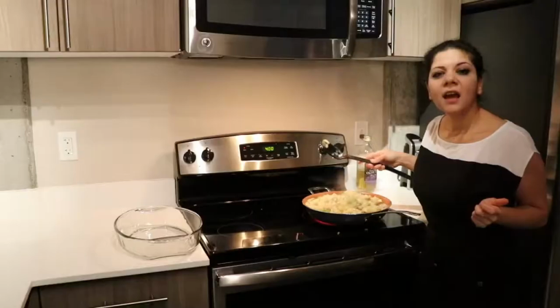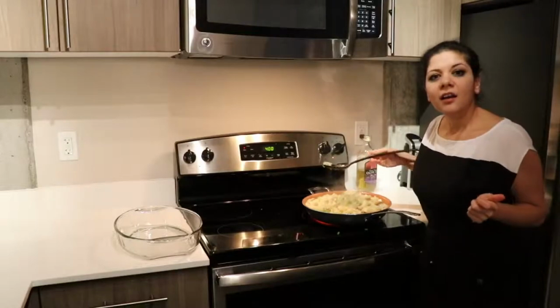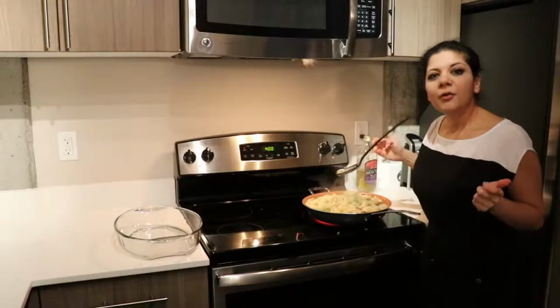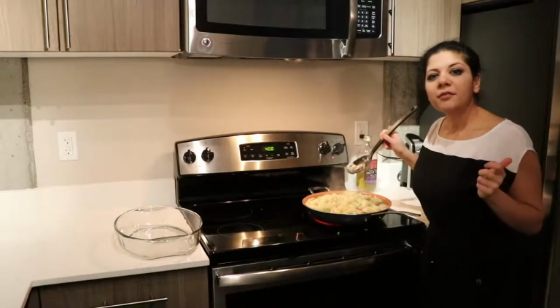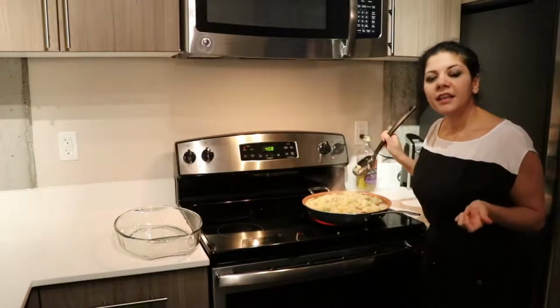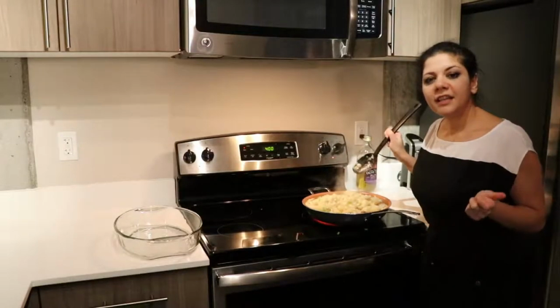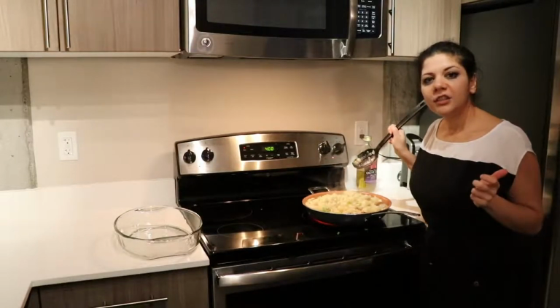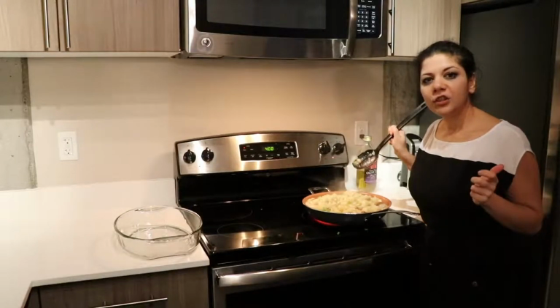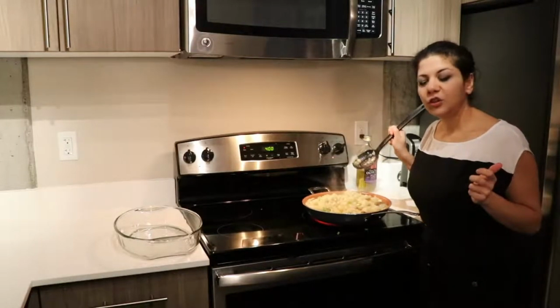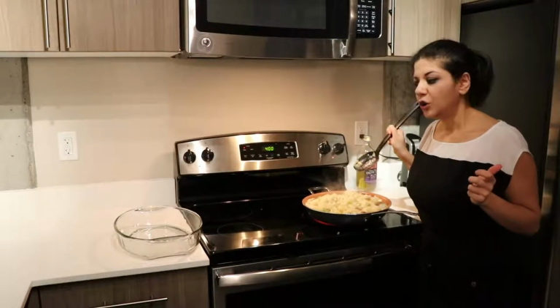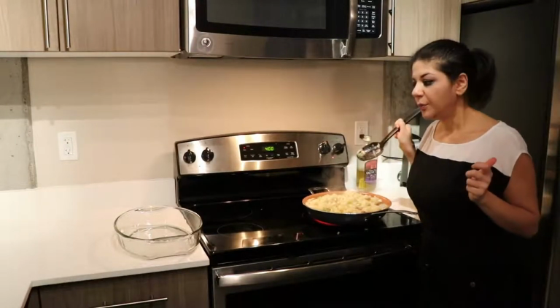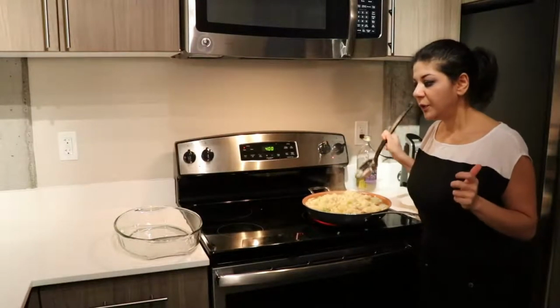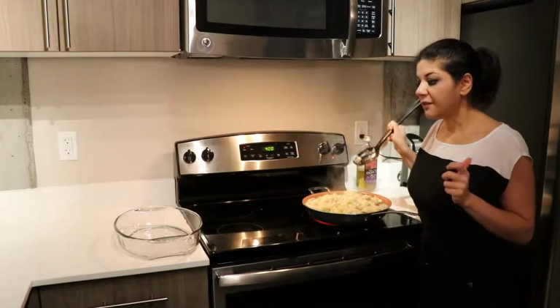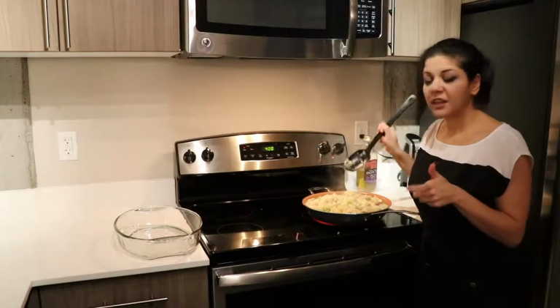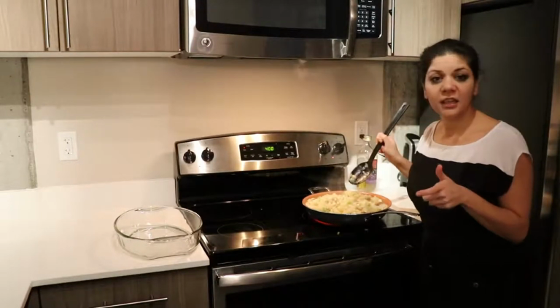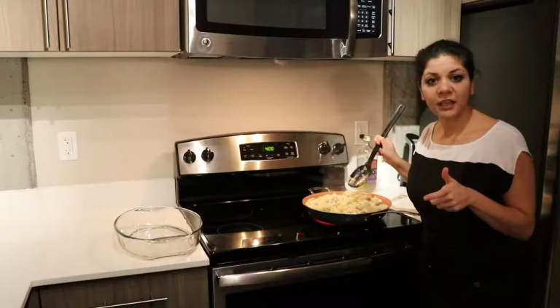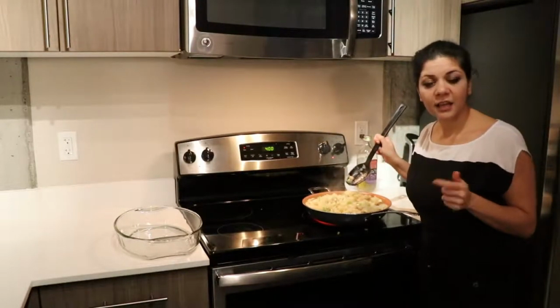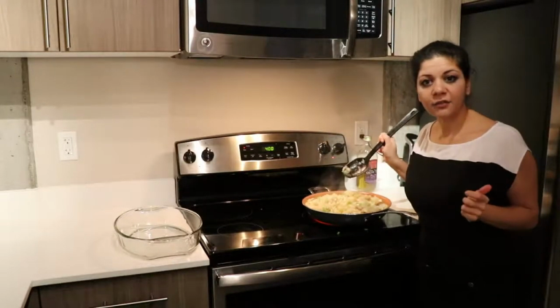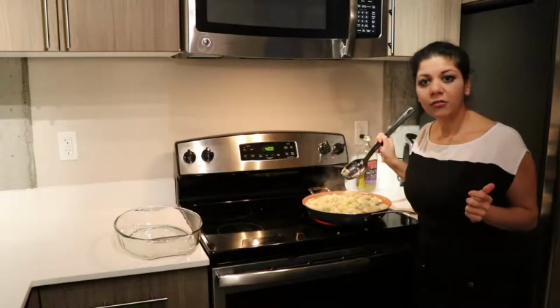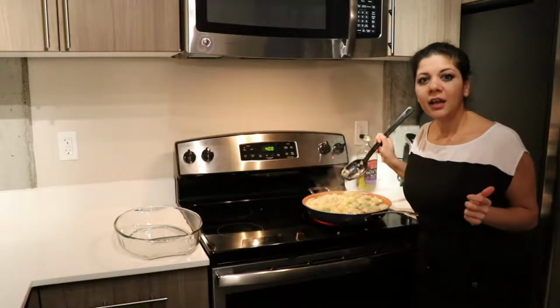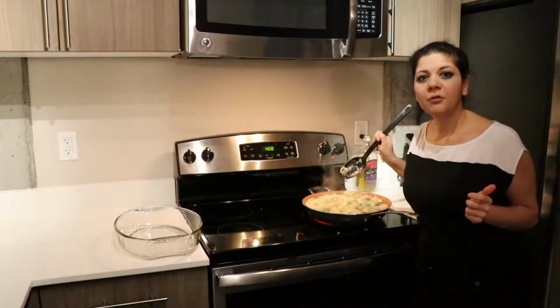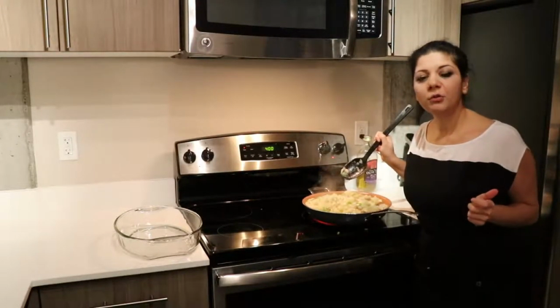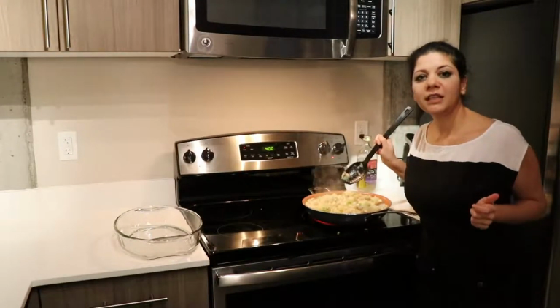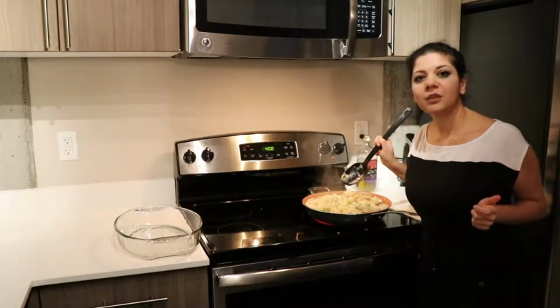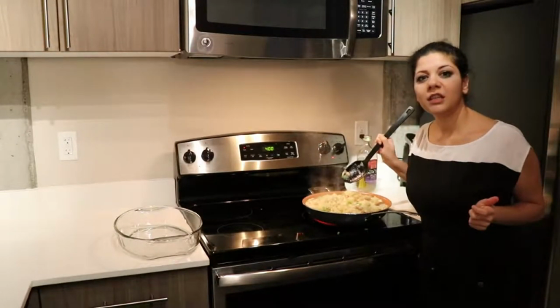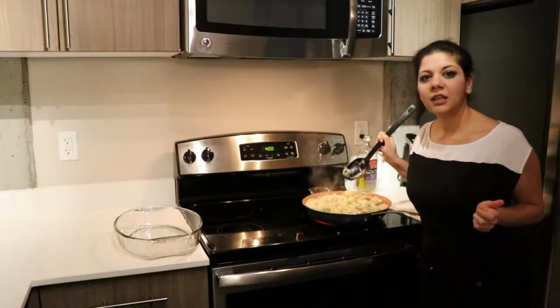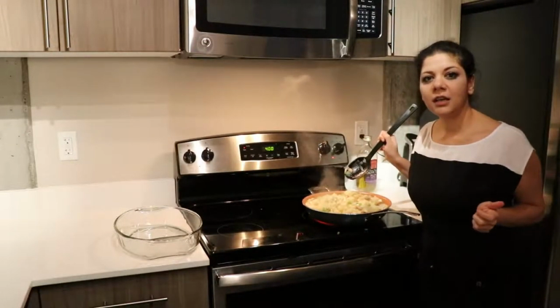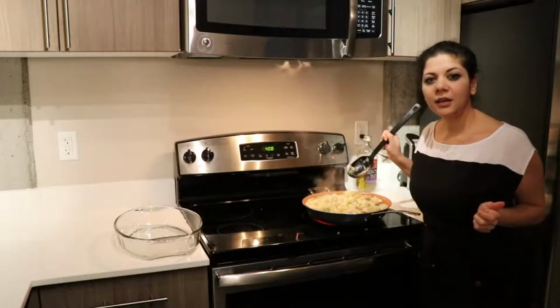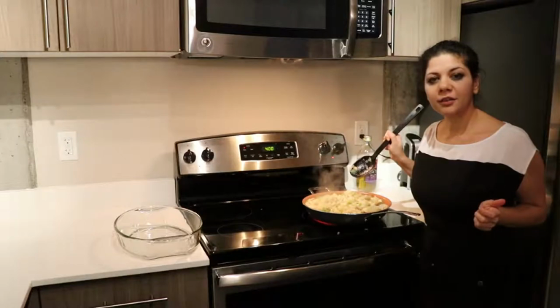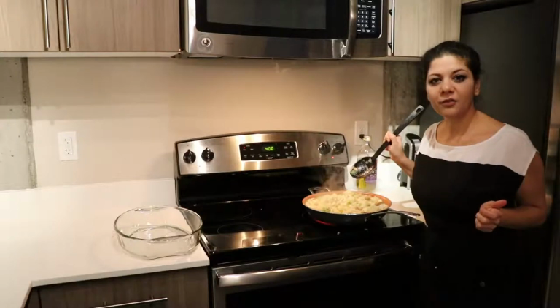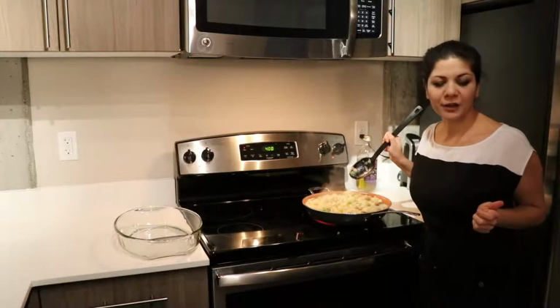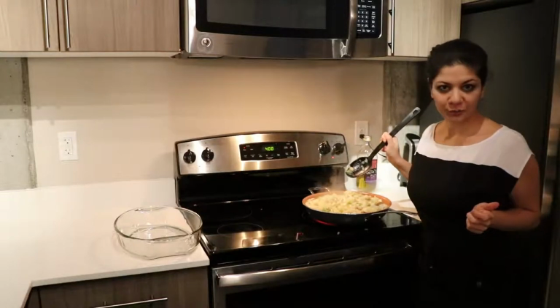We are ready to keep everything in the casserole and we'll mix it with the cream of mushrooms.